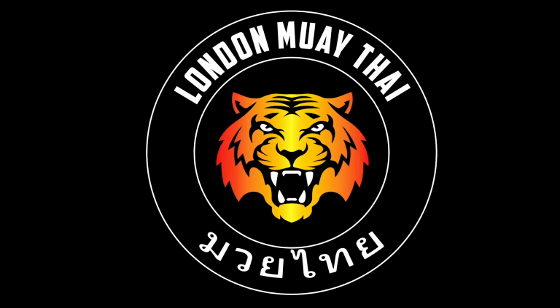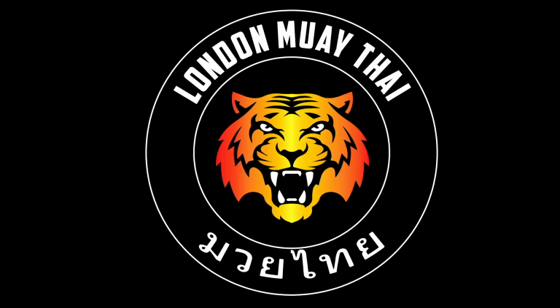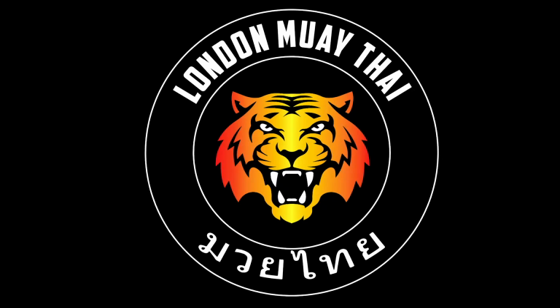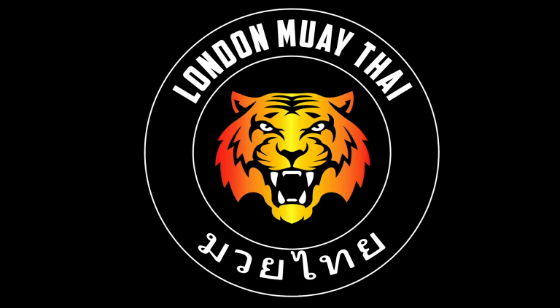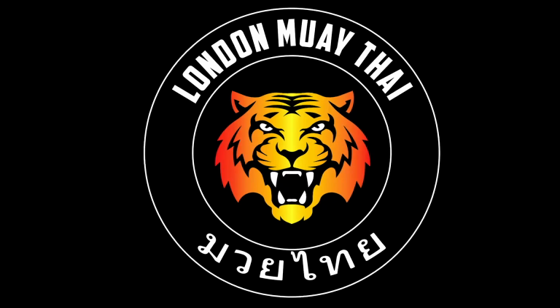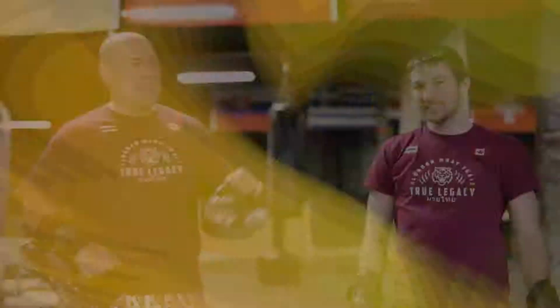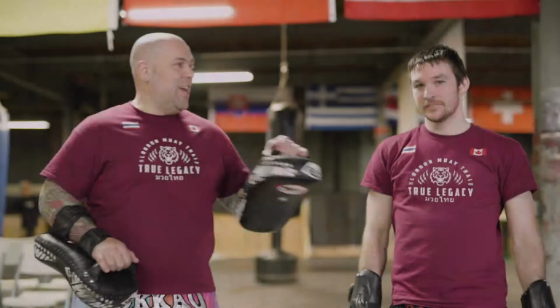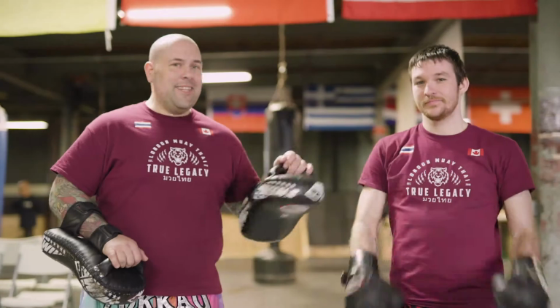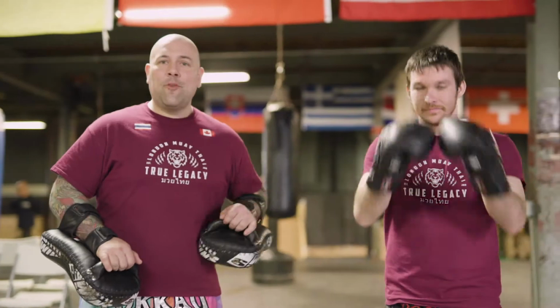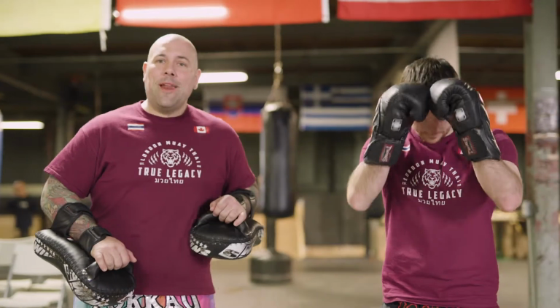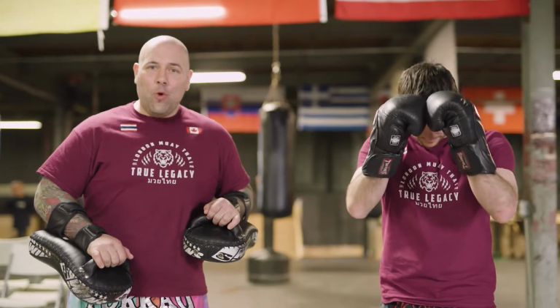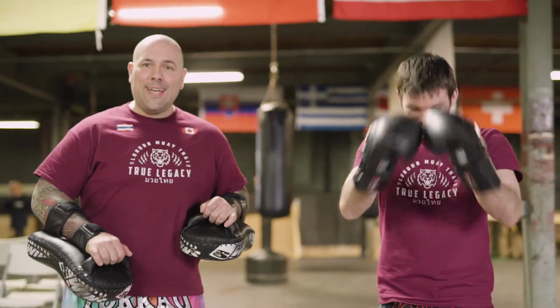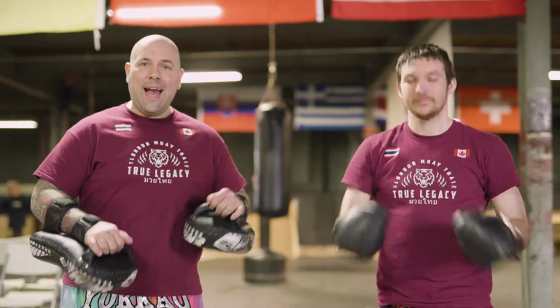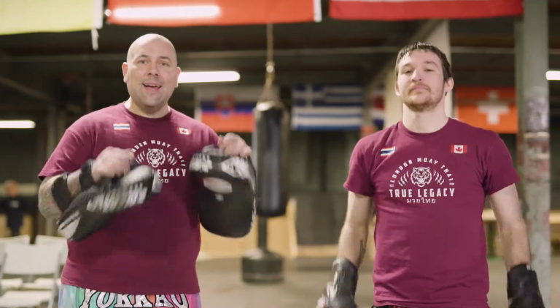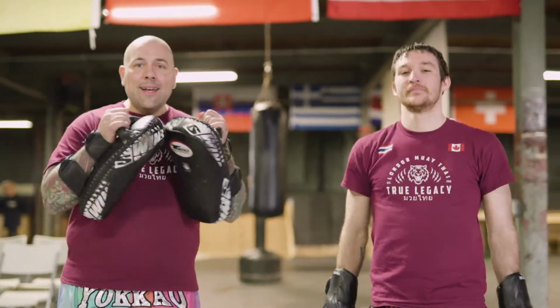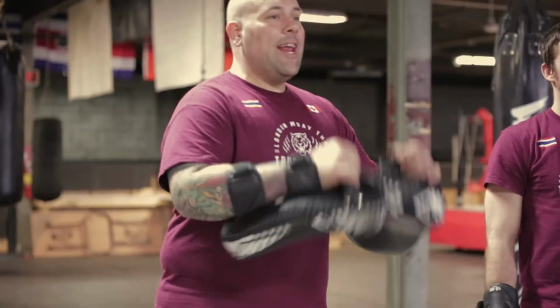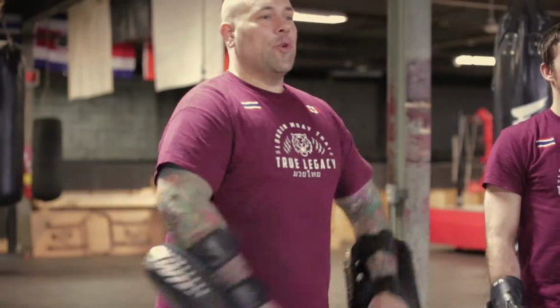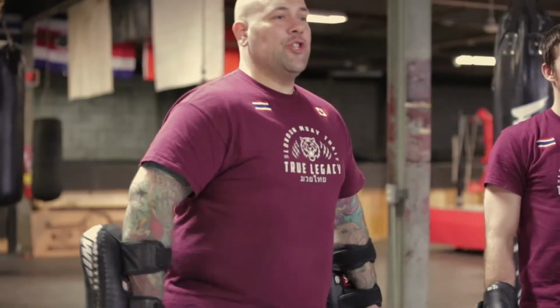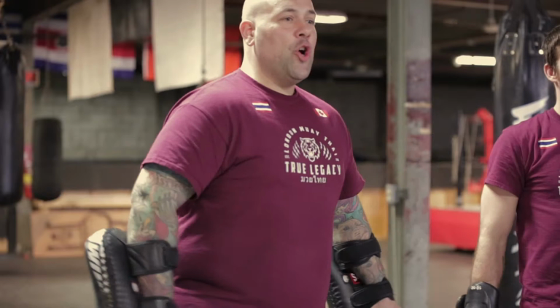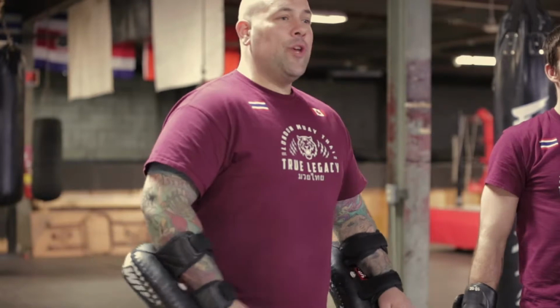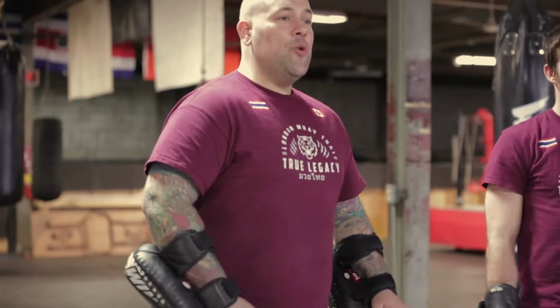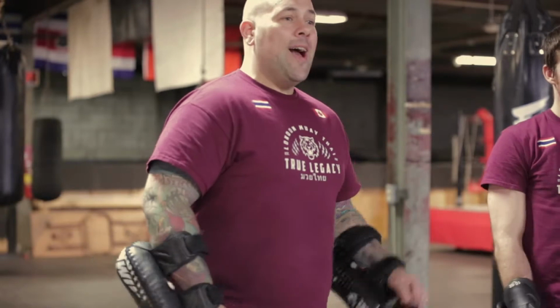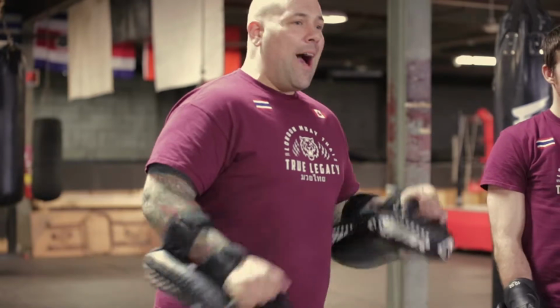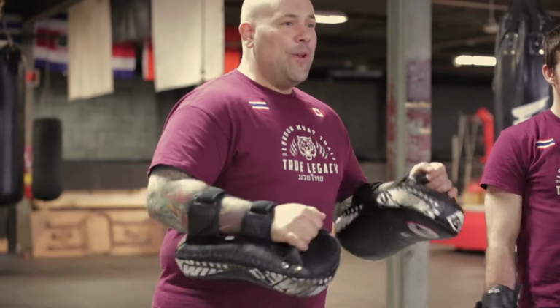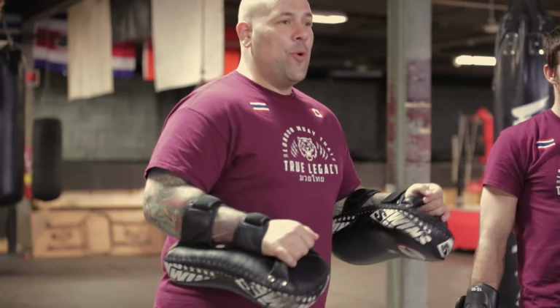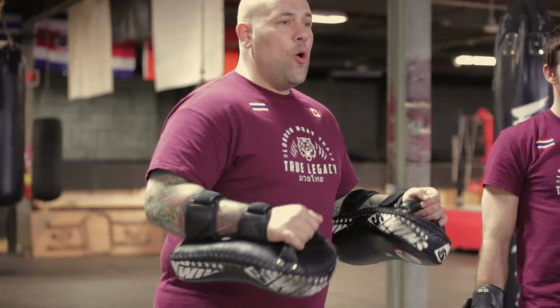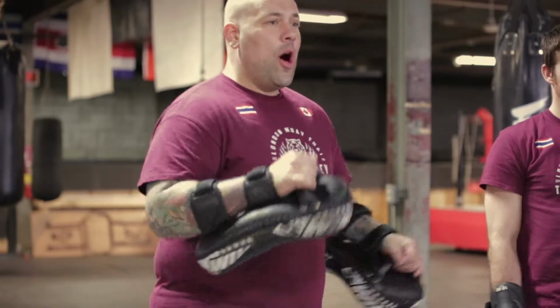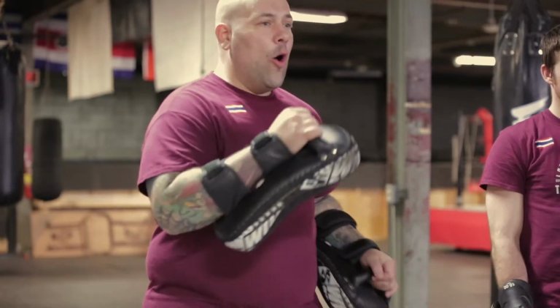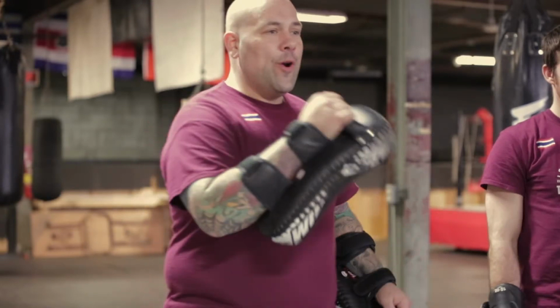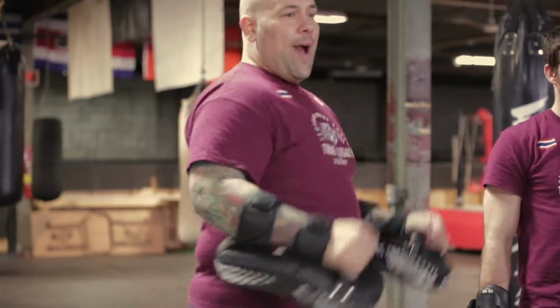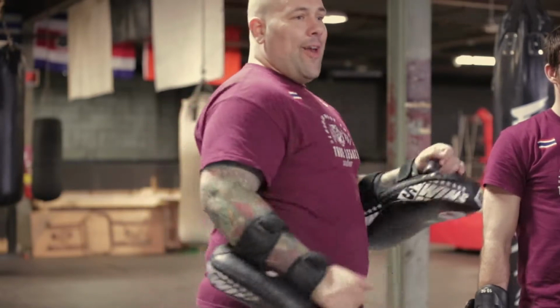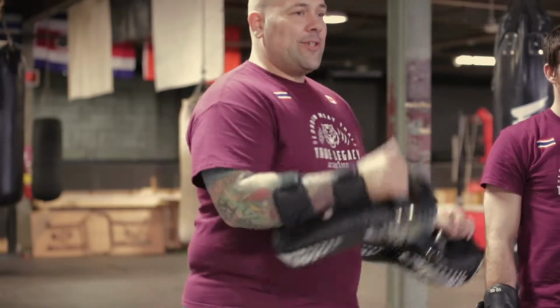This is Benny. This is Jesse from London Muay Thai. Today we're going to show you how we throw our rear roundhouse.